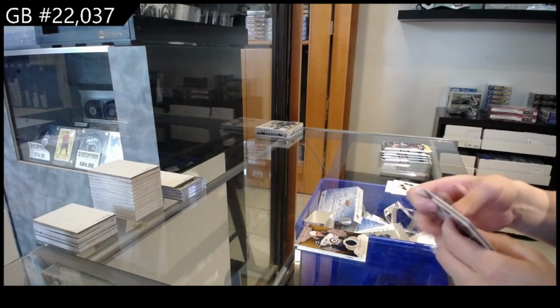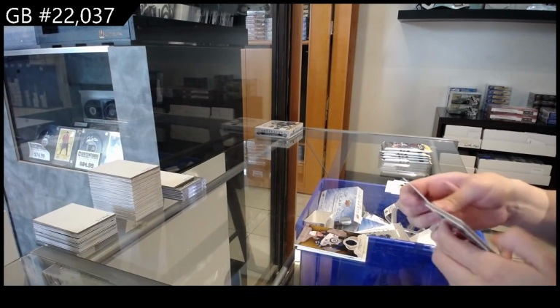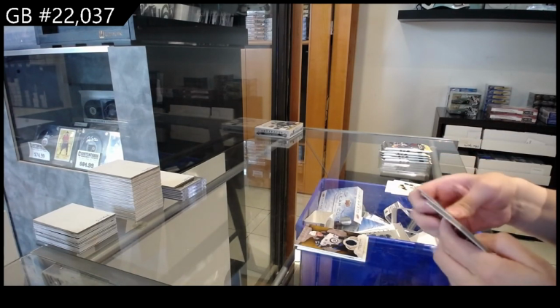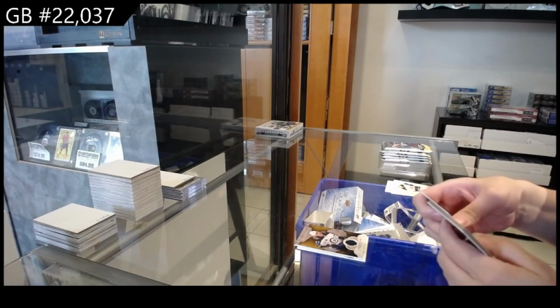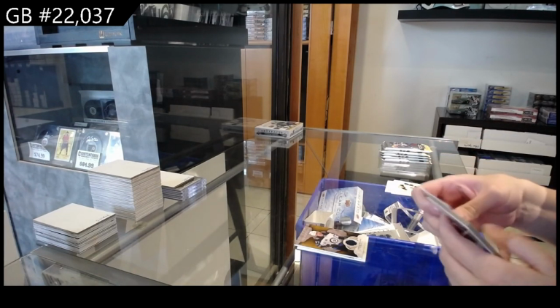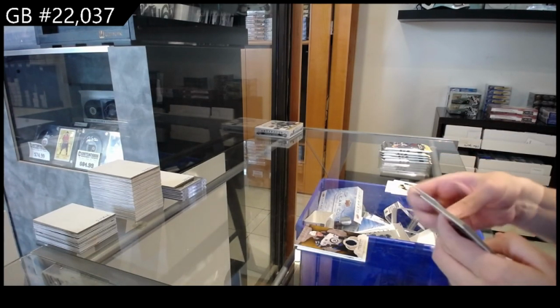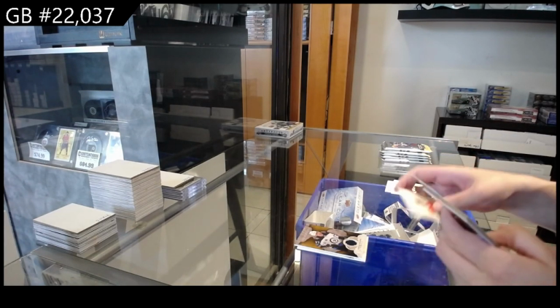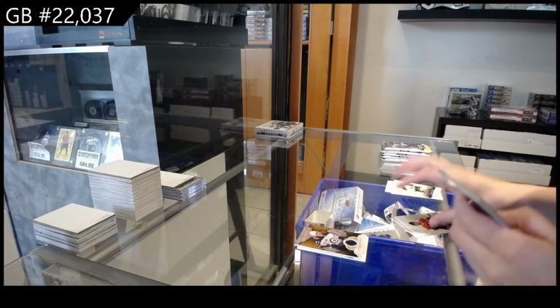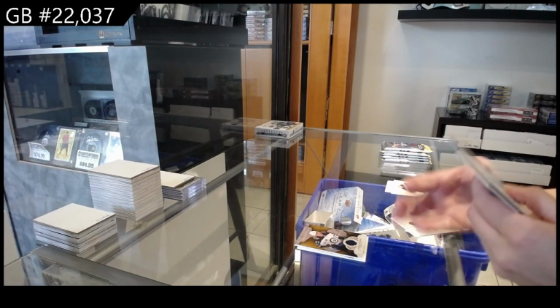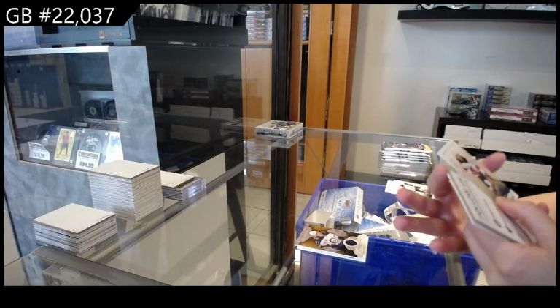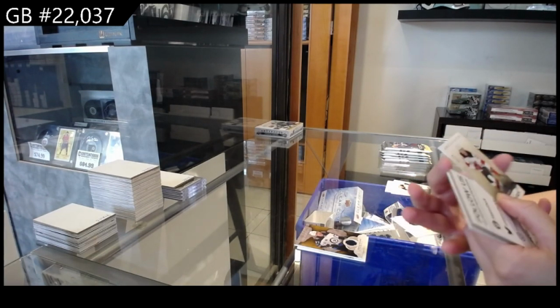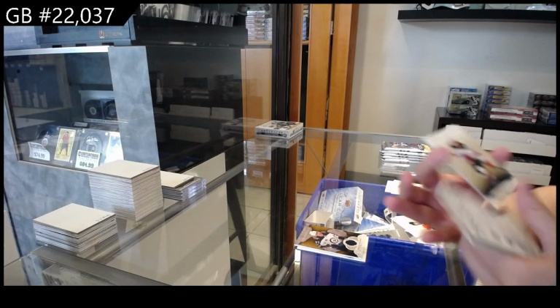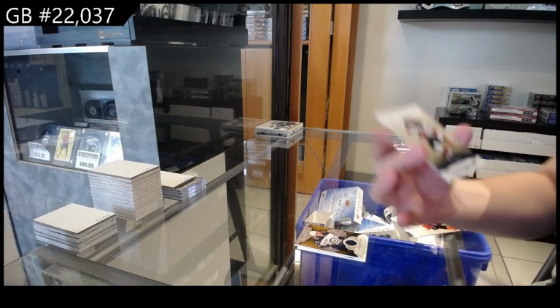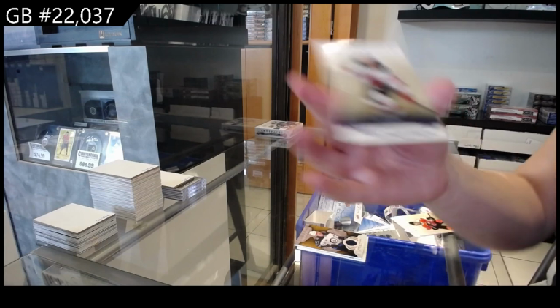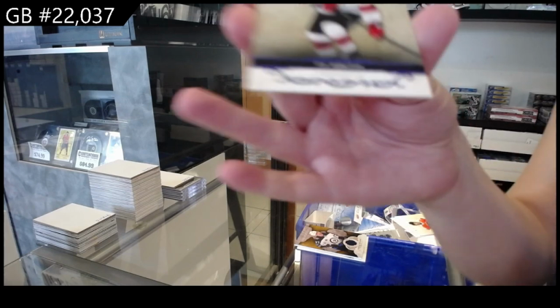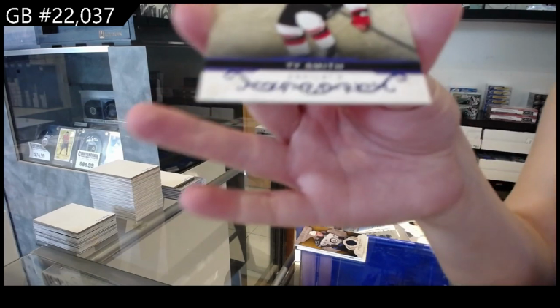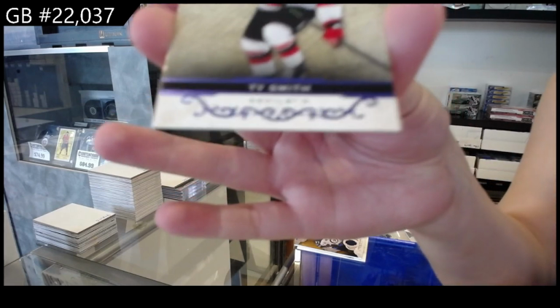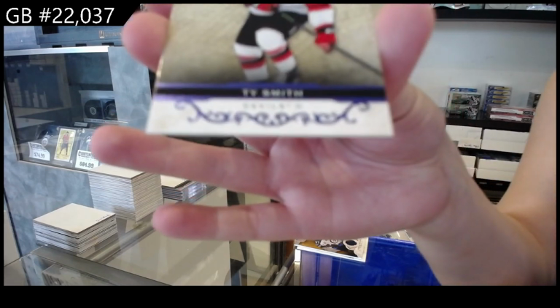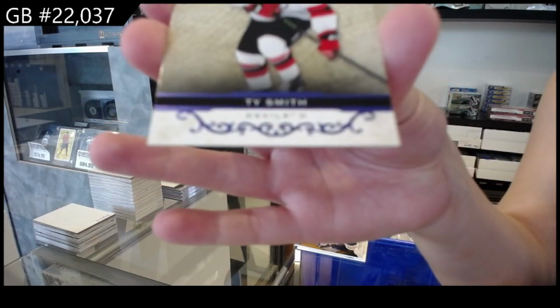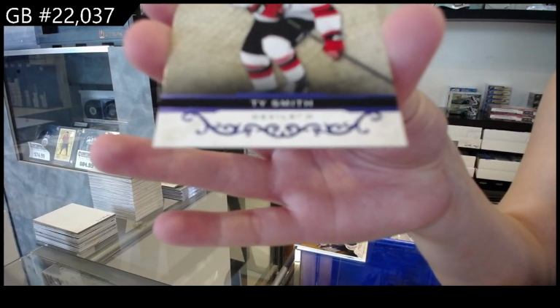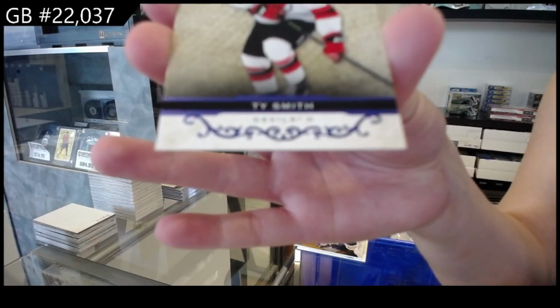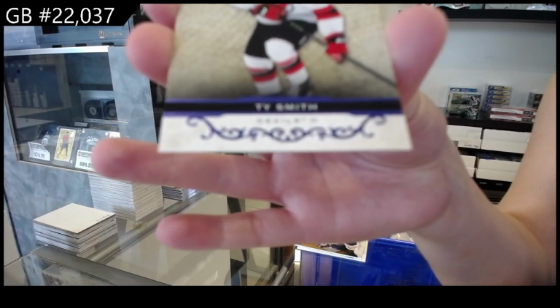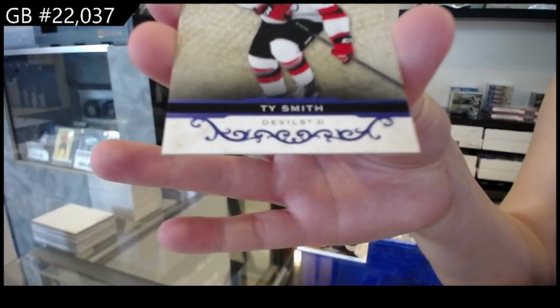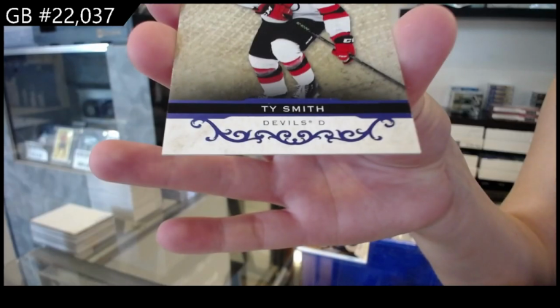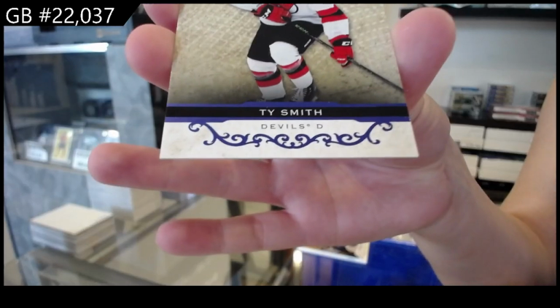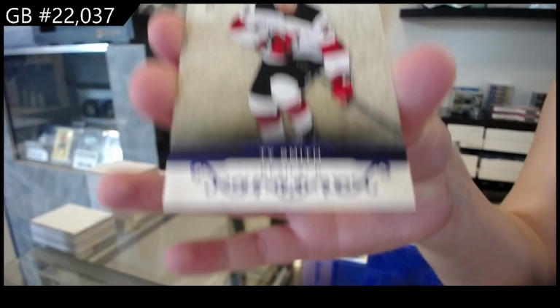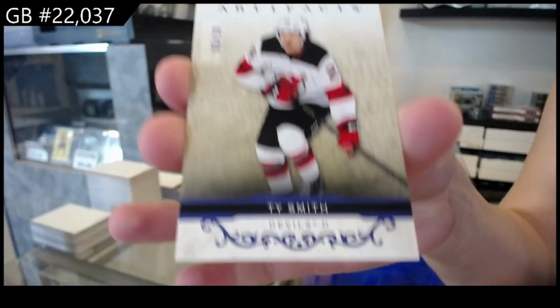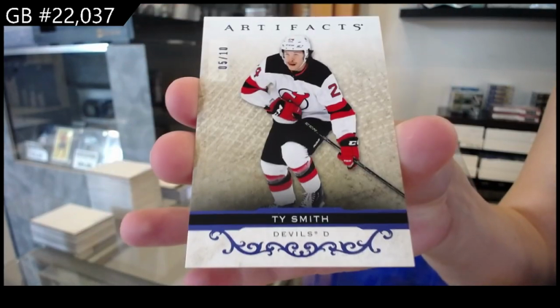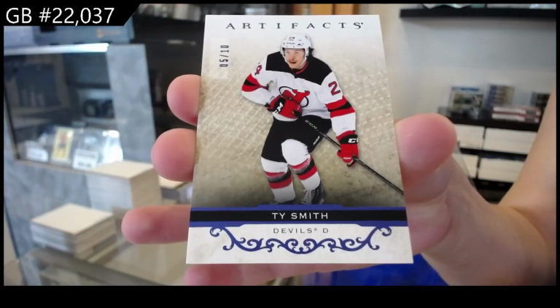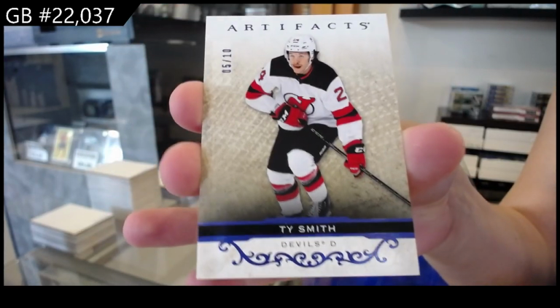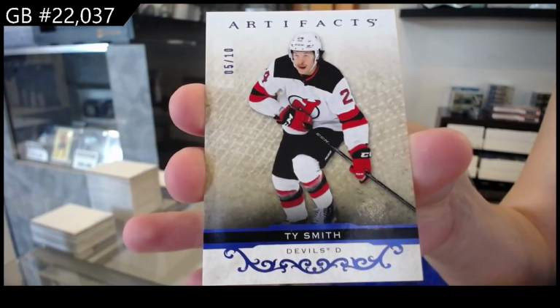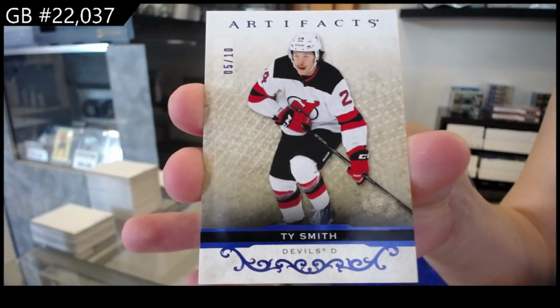We have one numbered to 10 for the New Jersey Devils — Ty Smith.